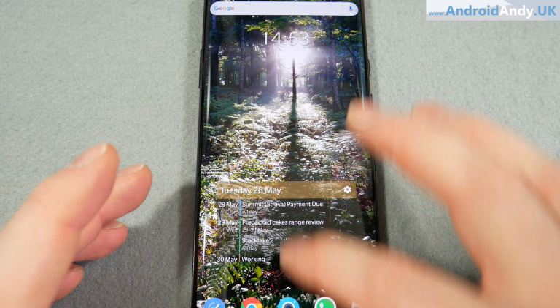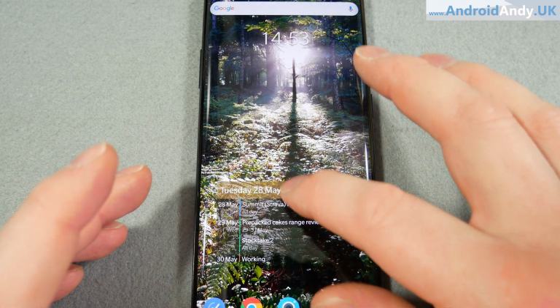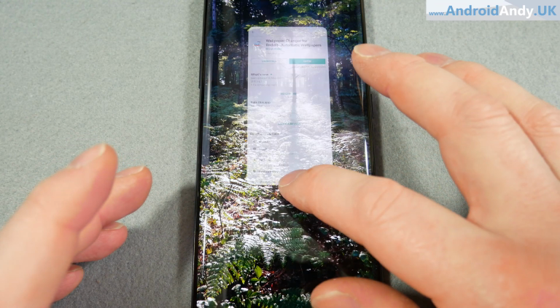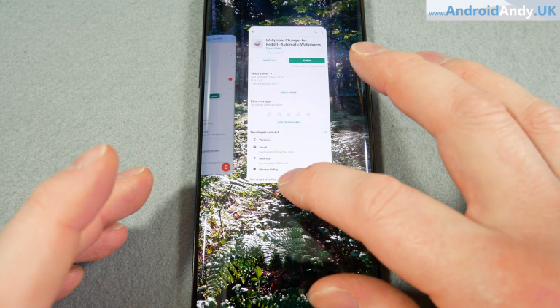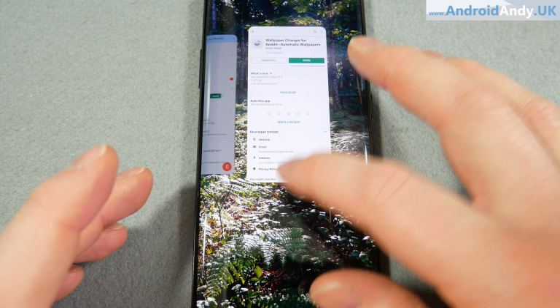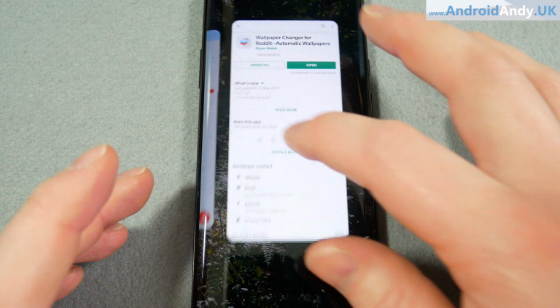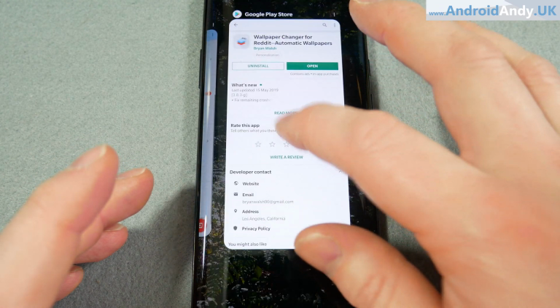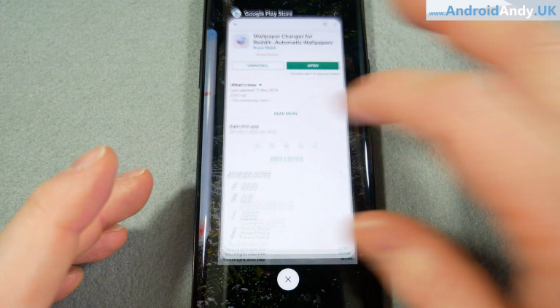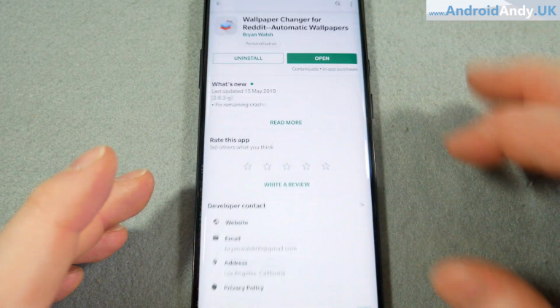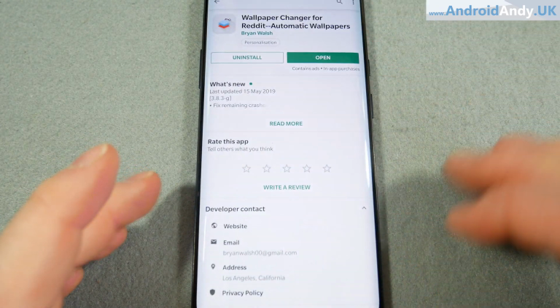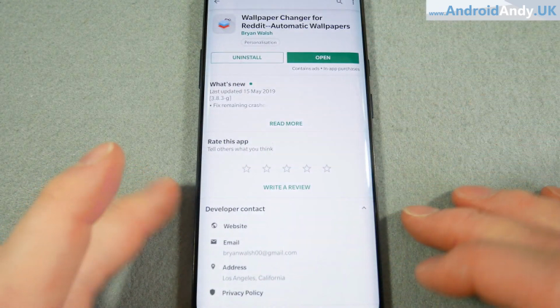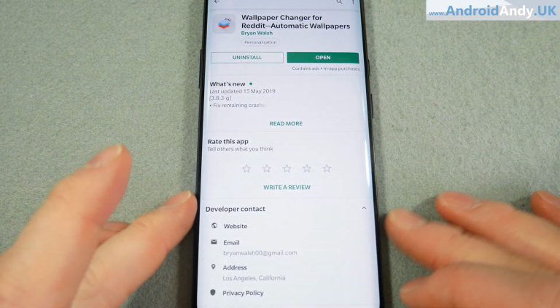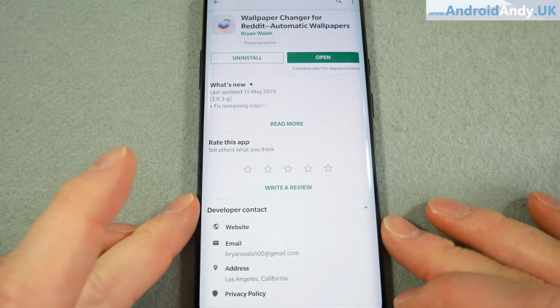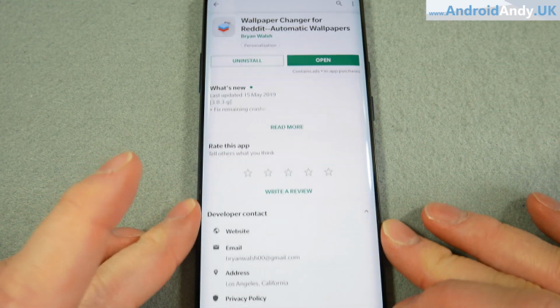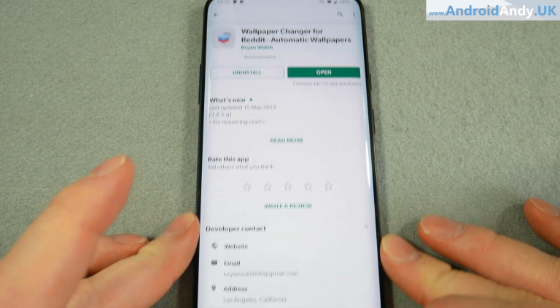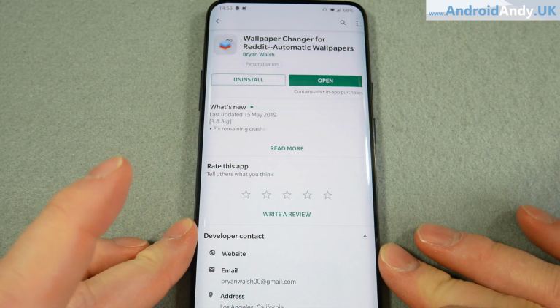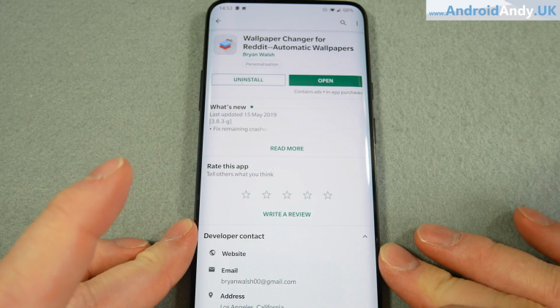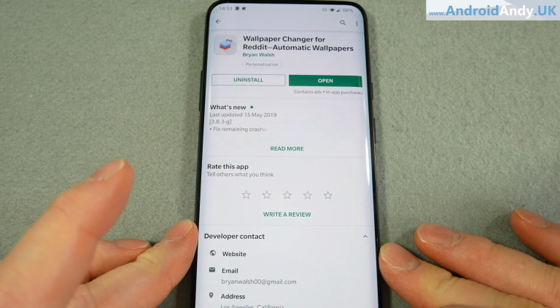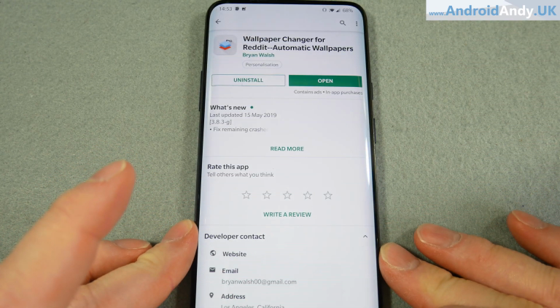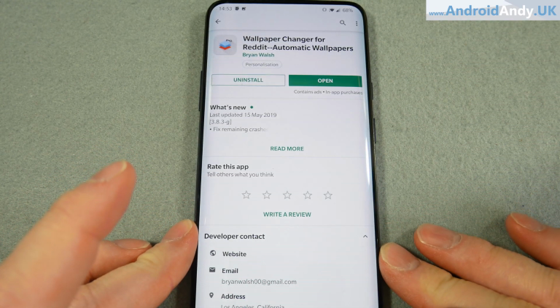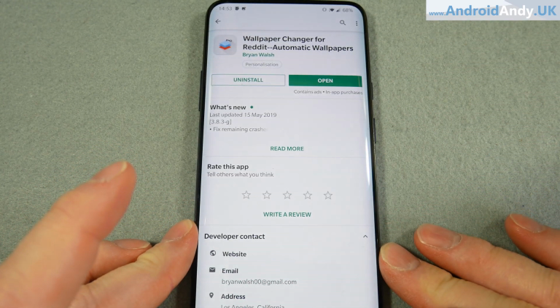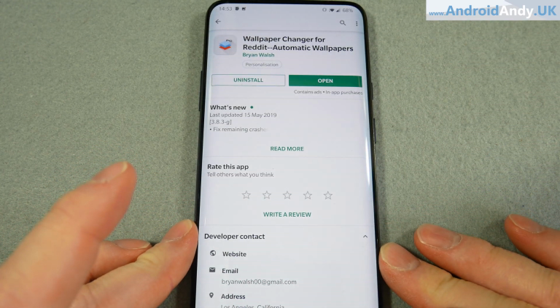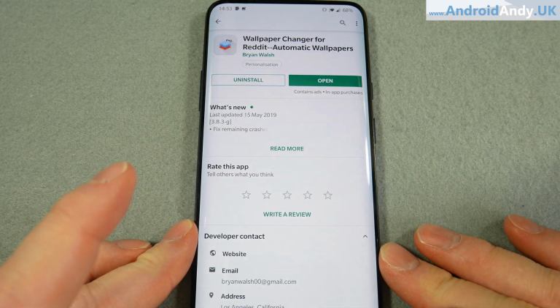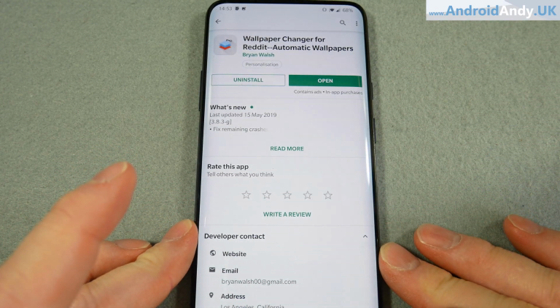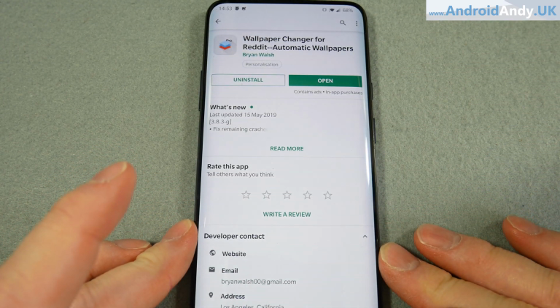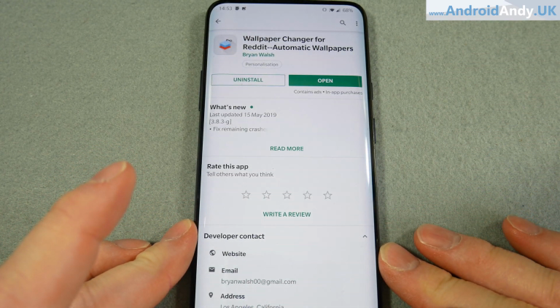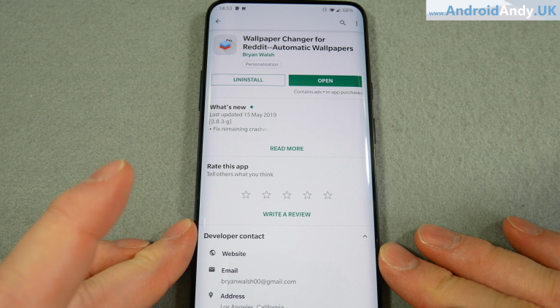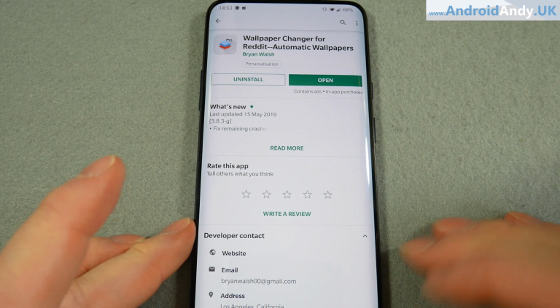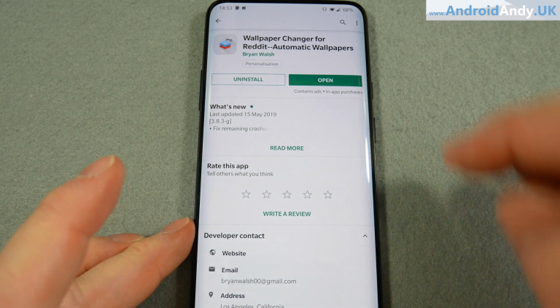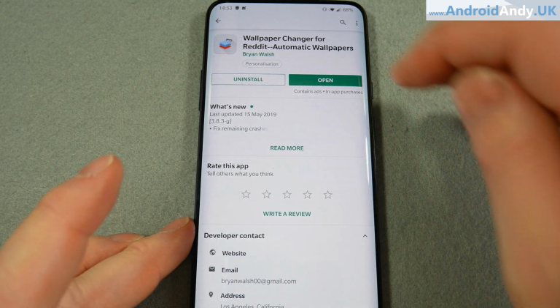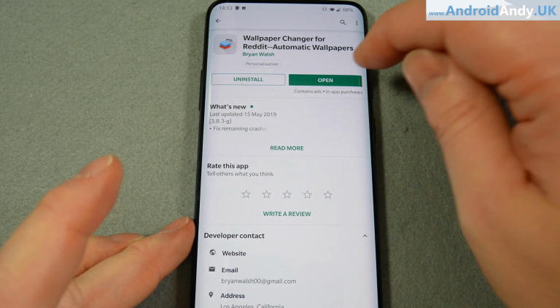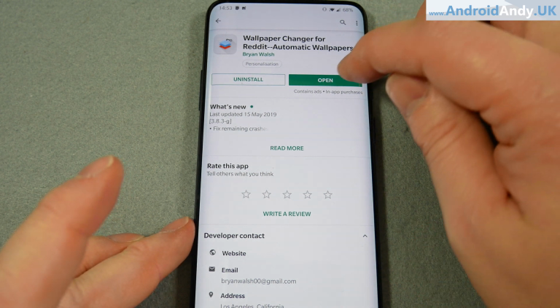So let's just show you - this is it in the Play Store: Wallpaper Changer for Reddit, automatic wallpapers.